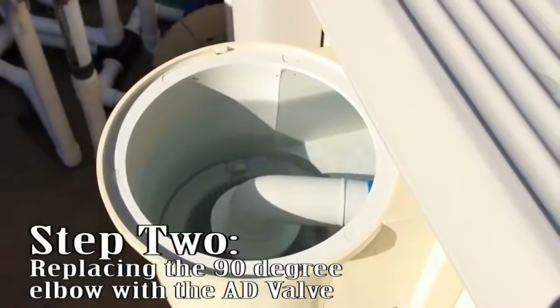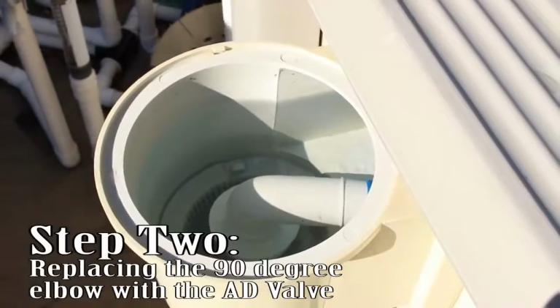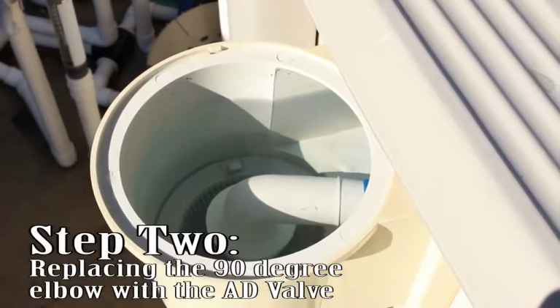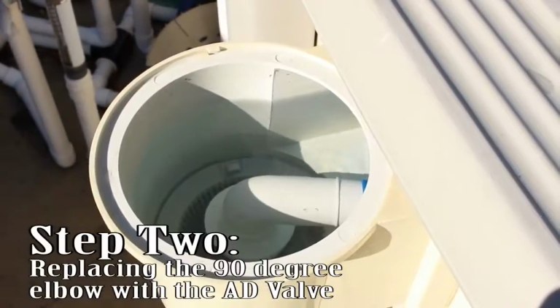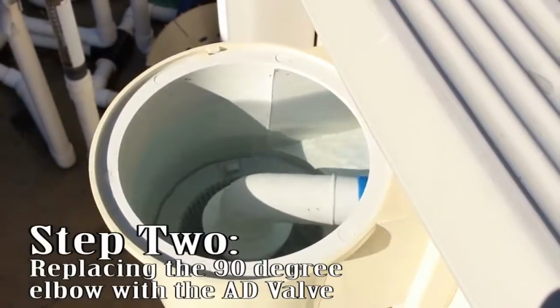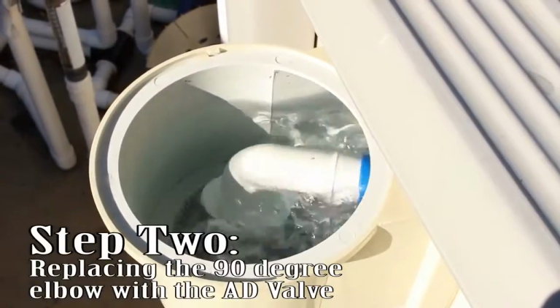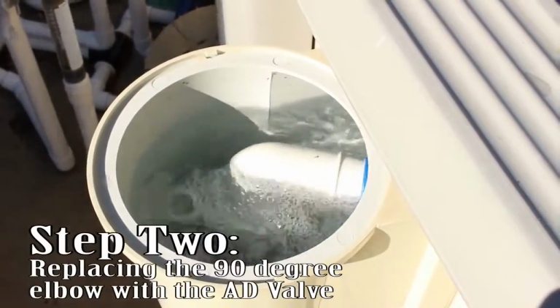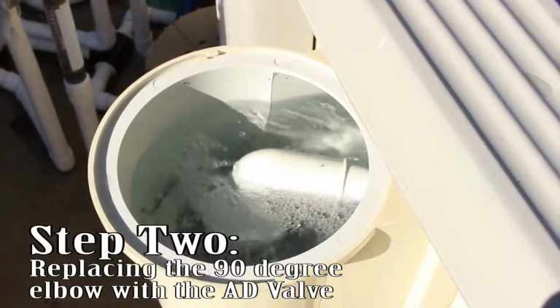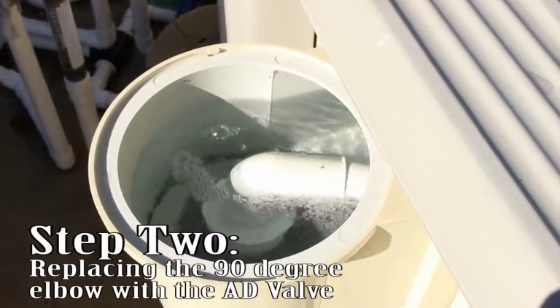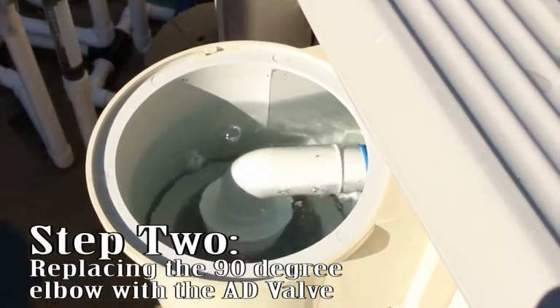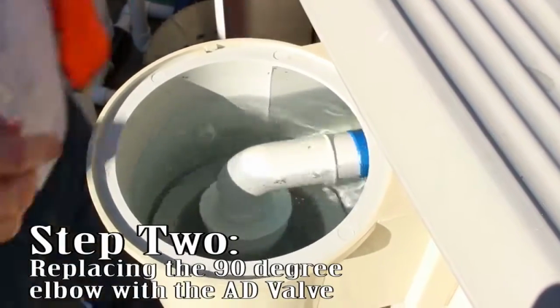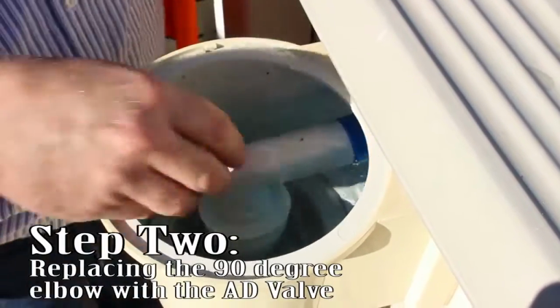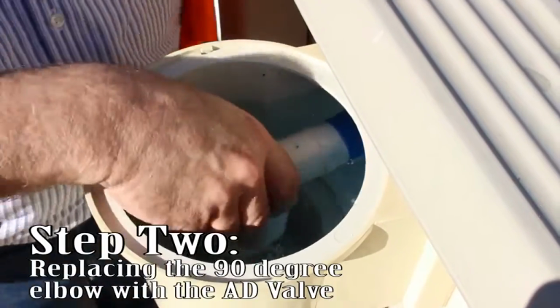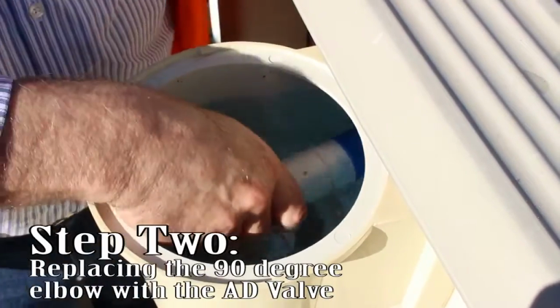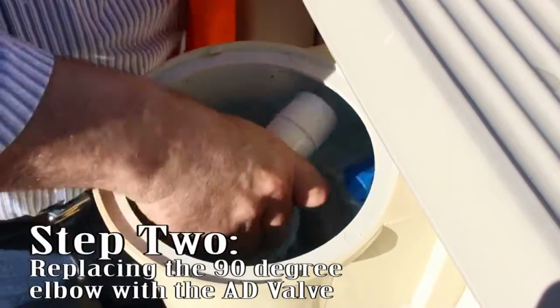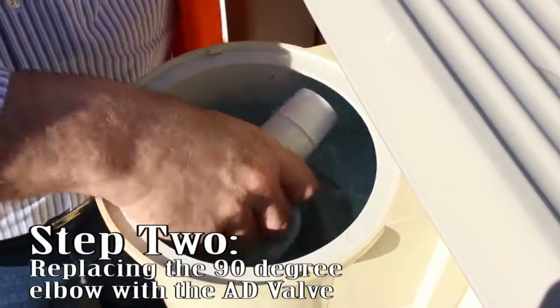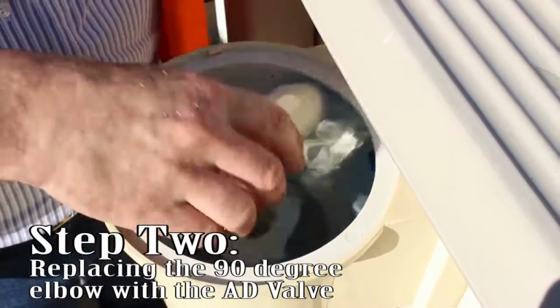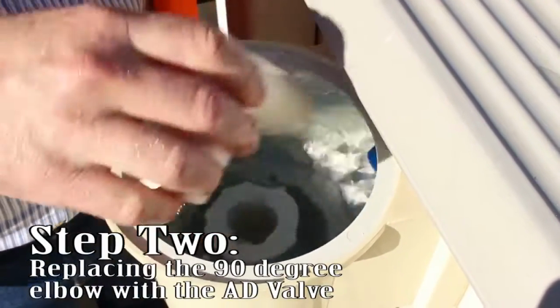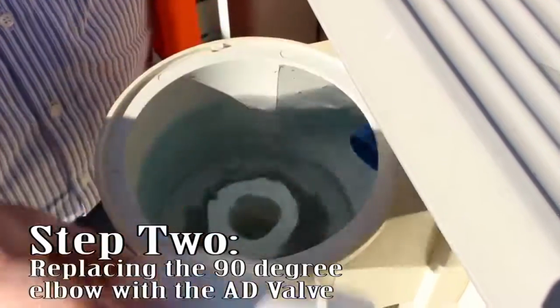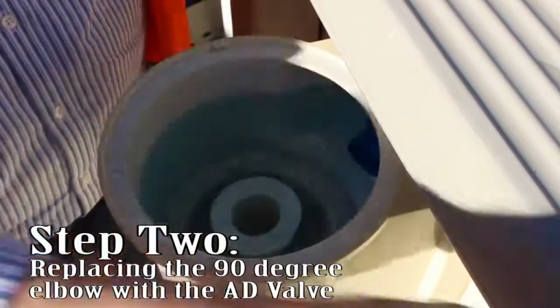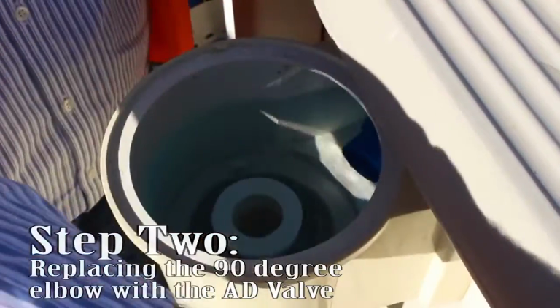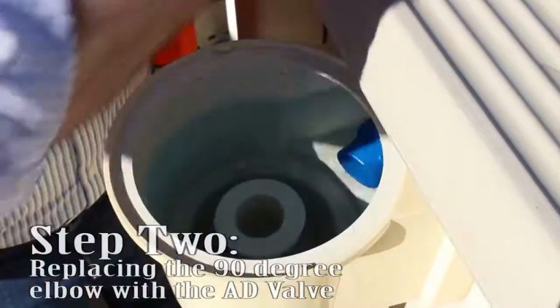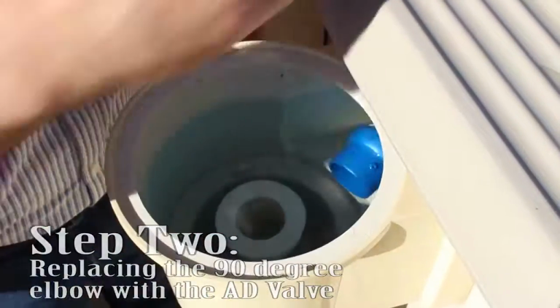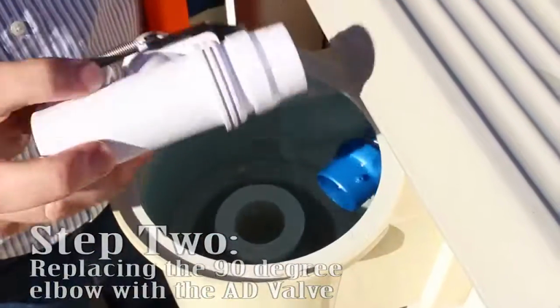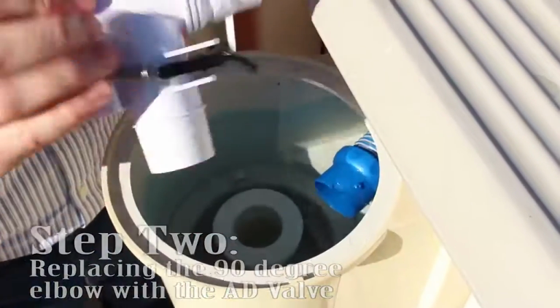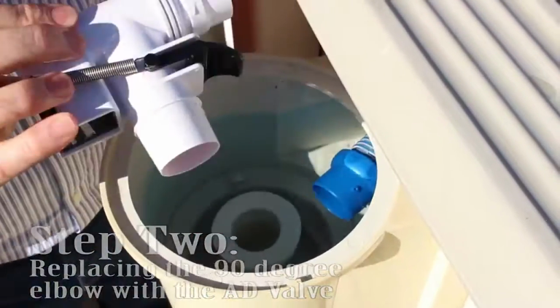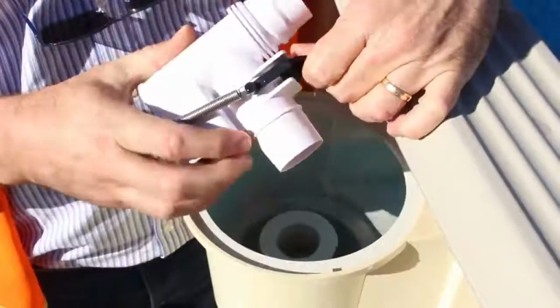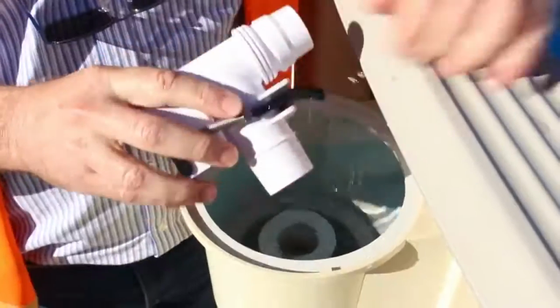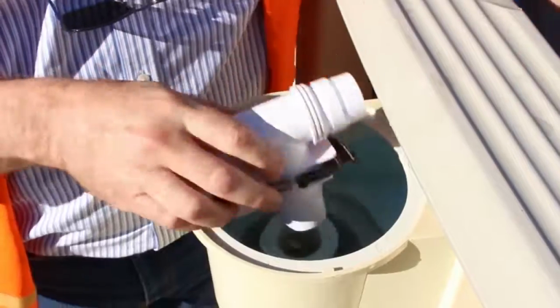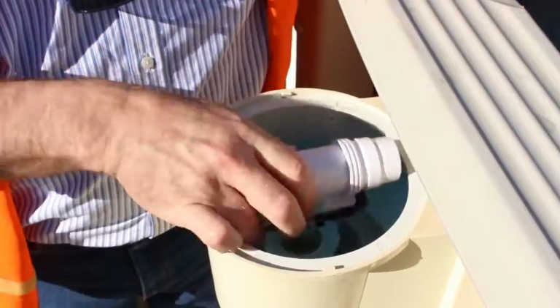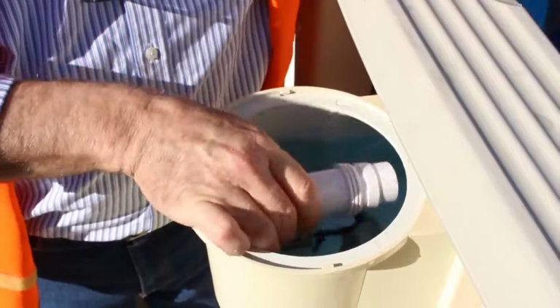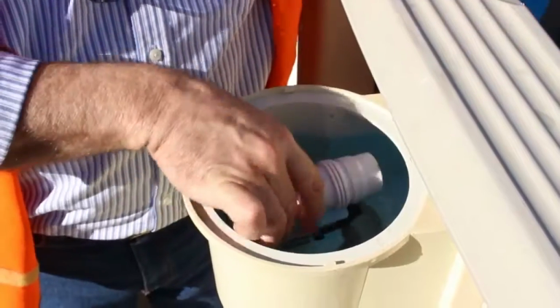To adjust the flow up or down, simply replace the 90 degree elbow with the AD valve.